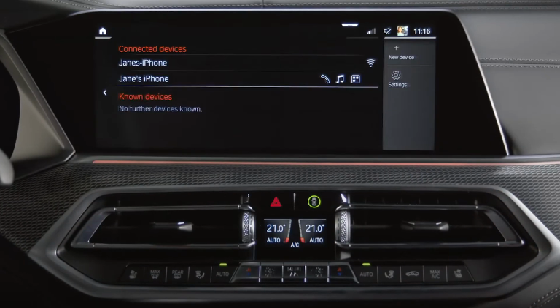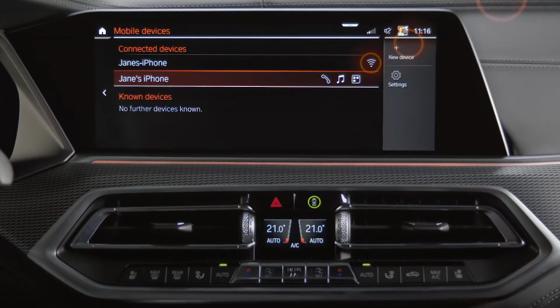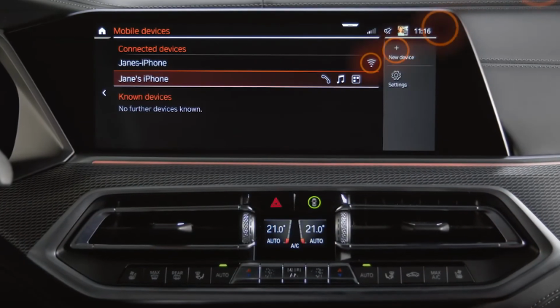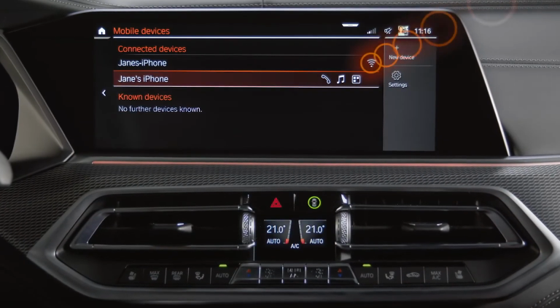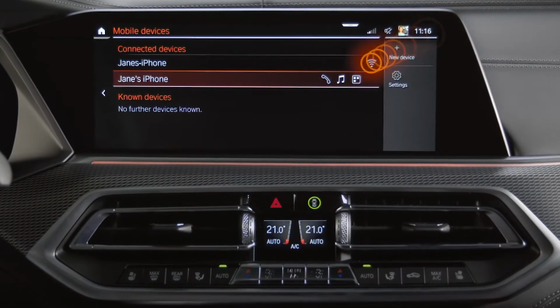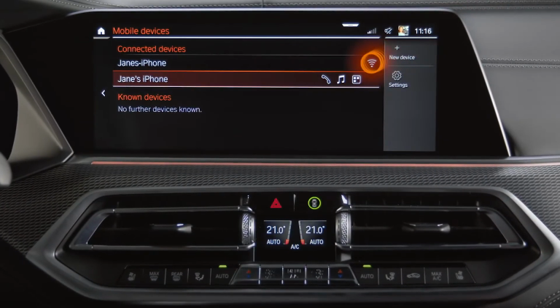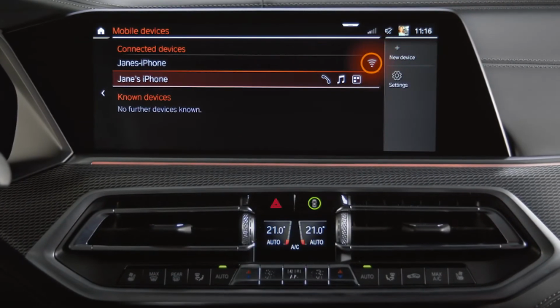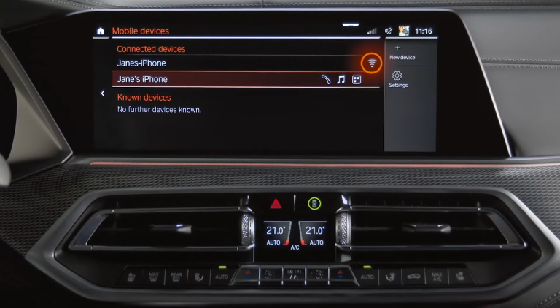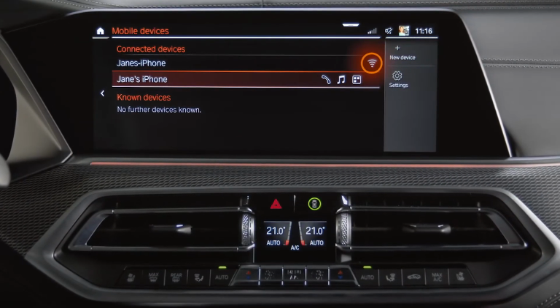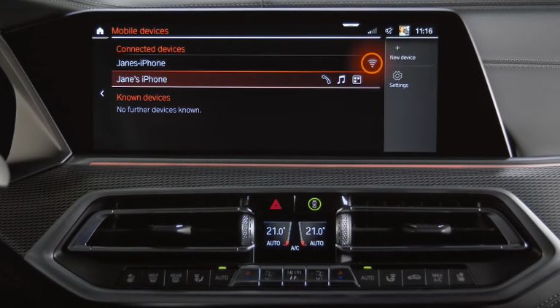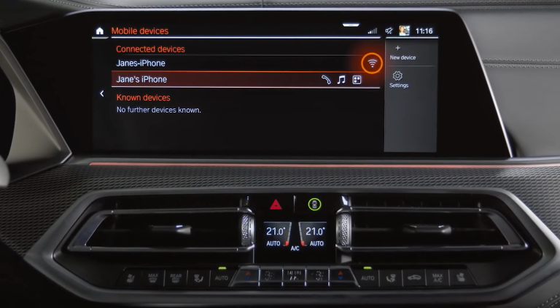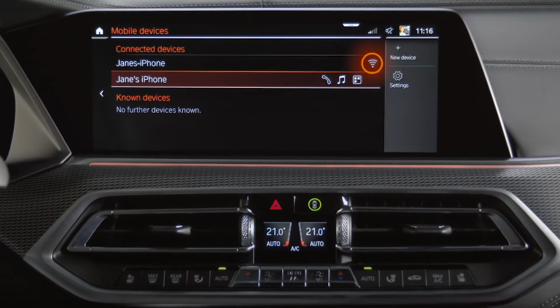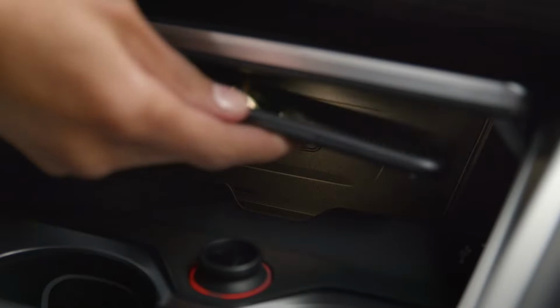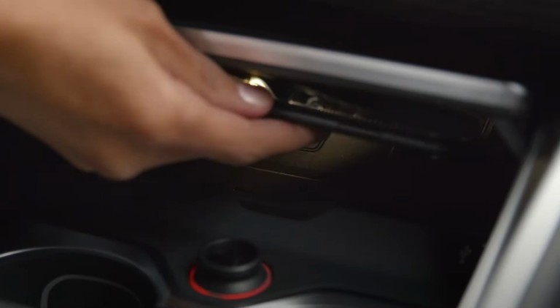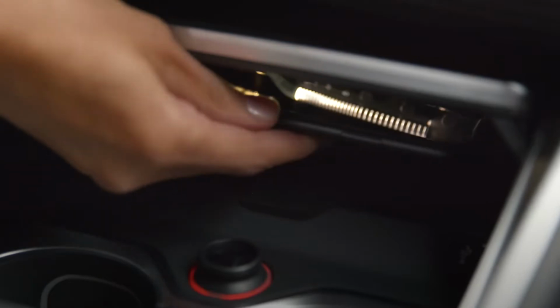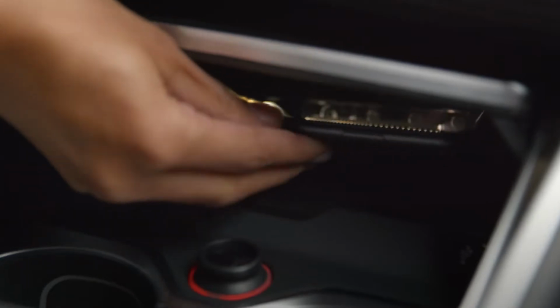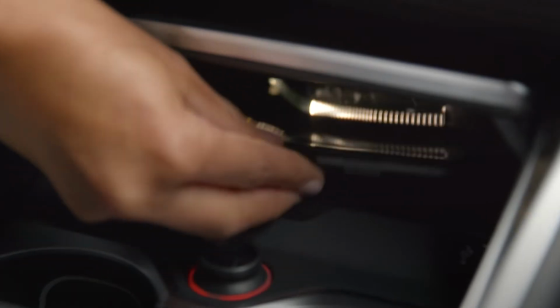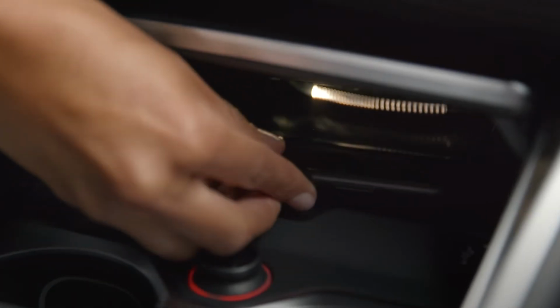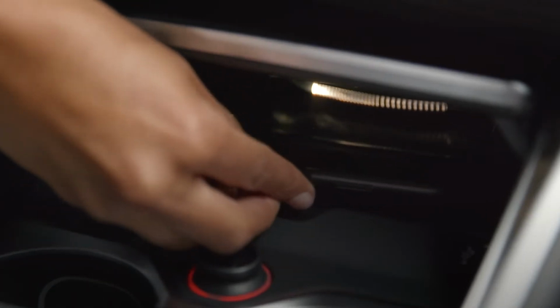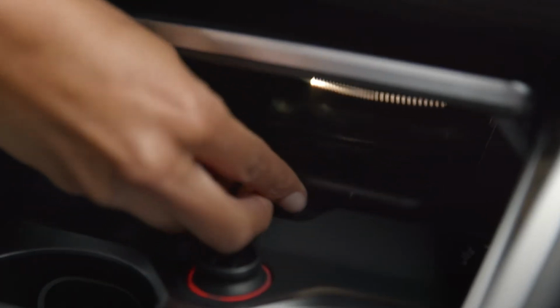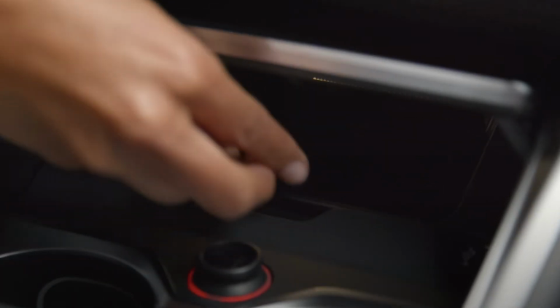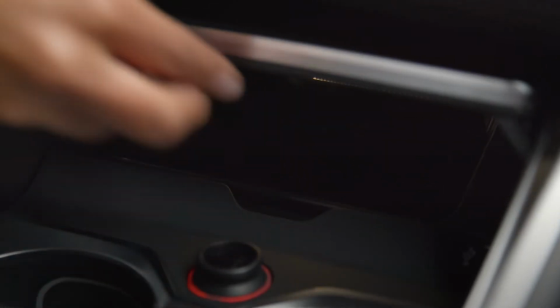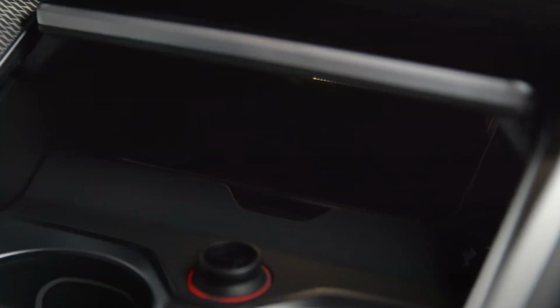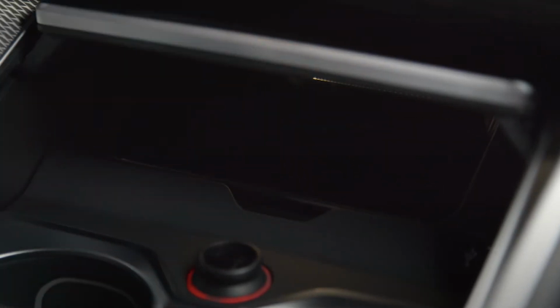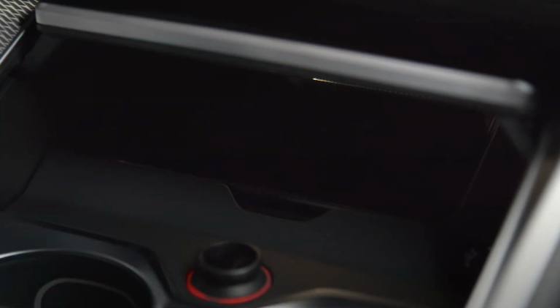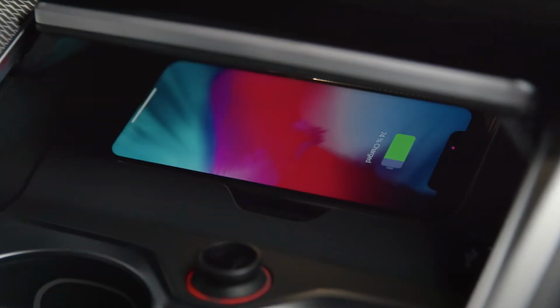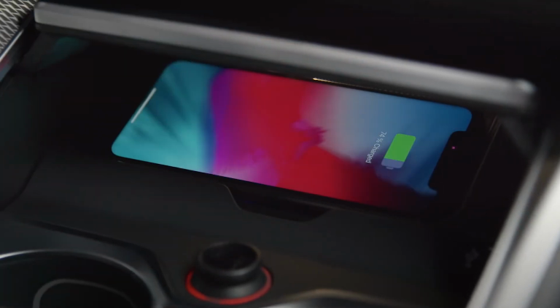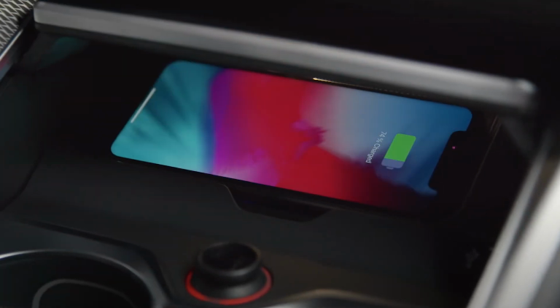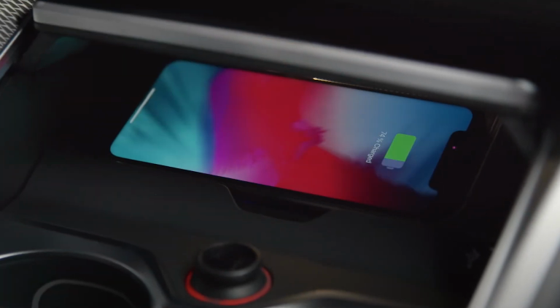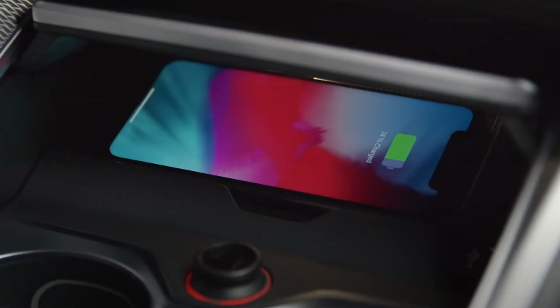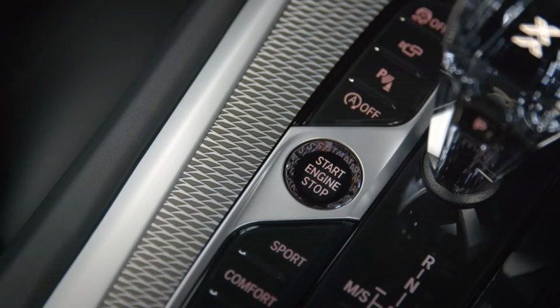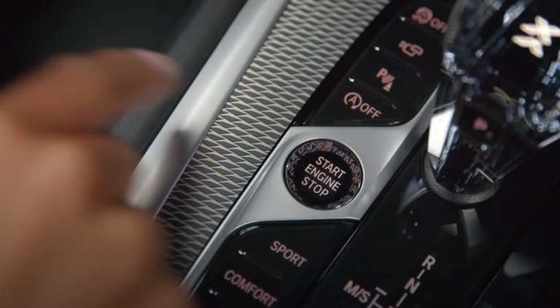With the Wi-Fi connection established, the software upgrade is uploaded to your BMW when you drive.